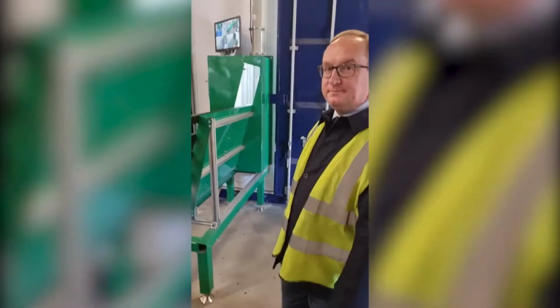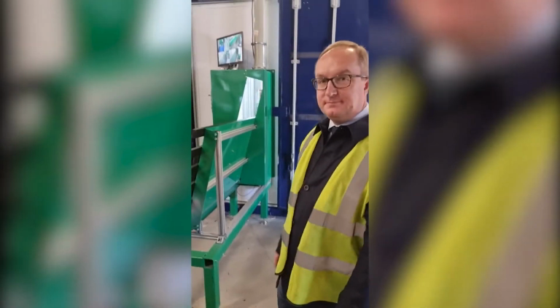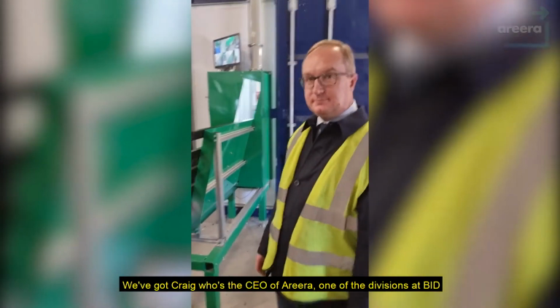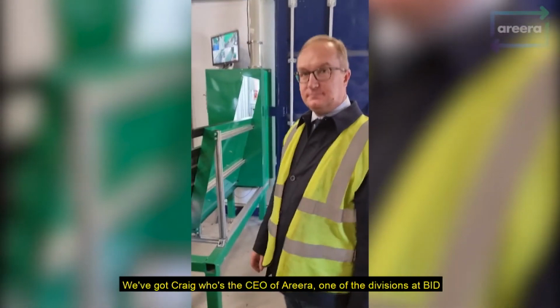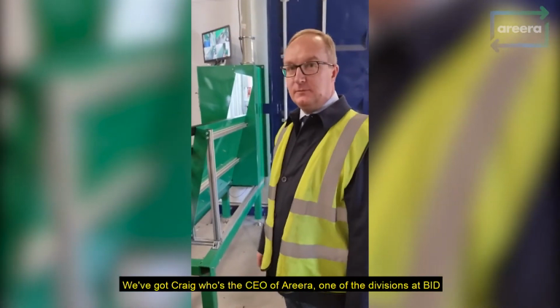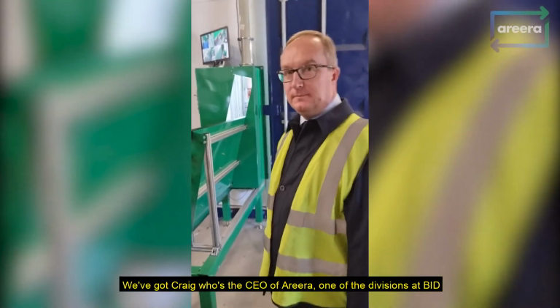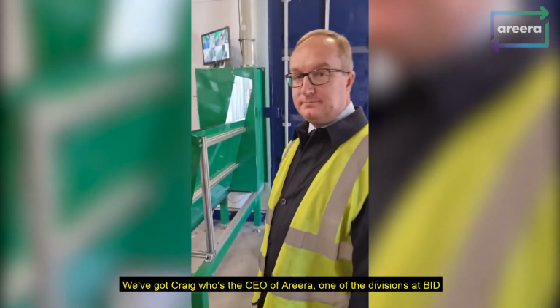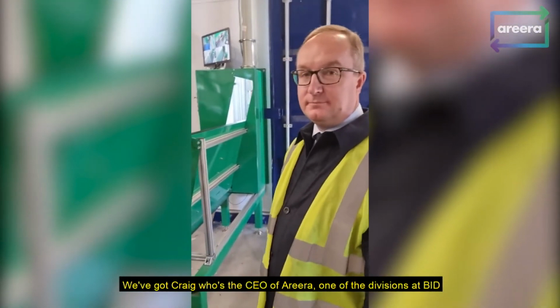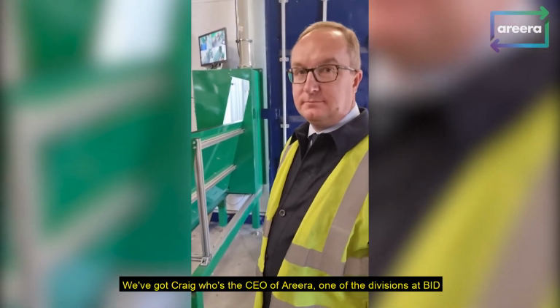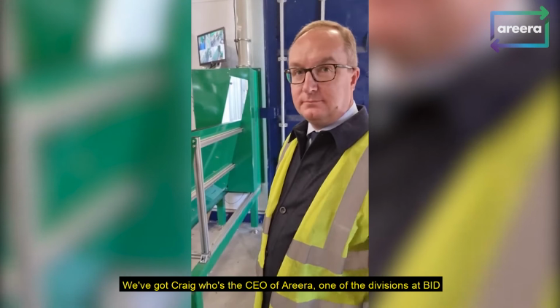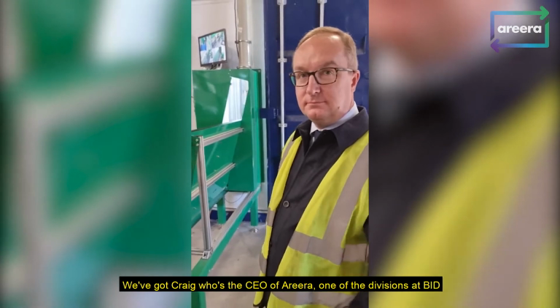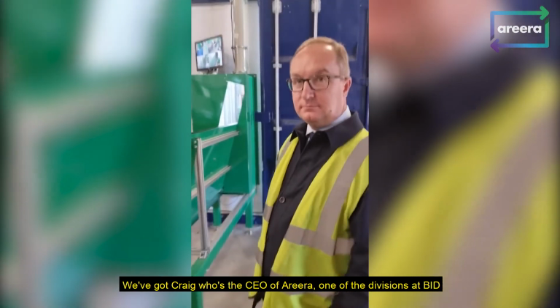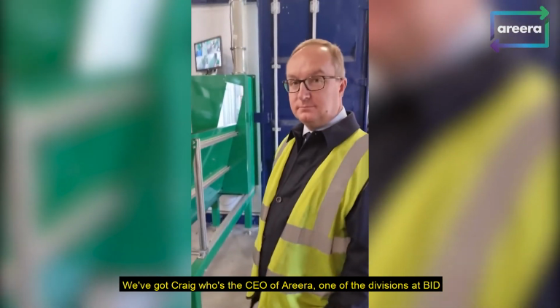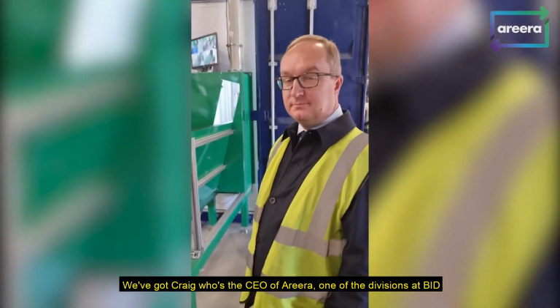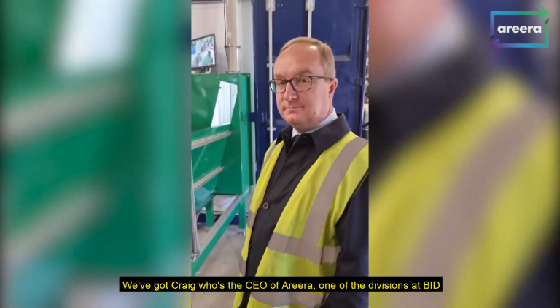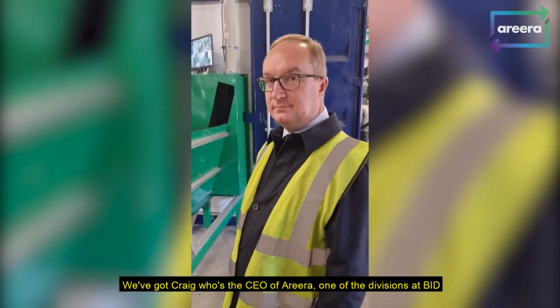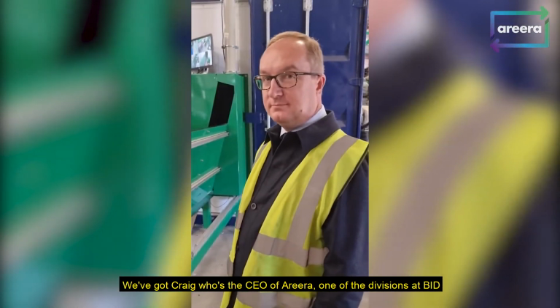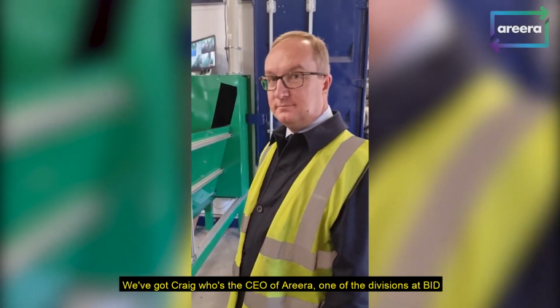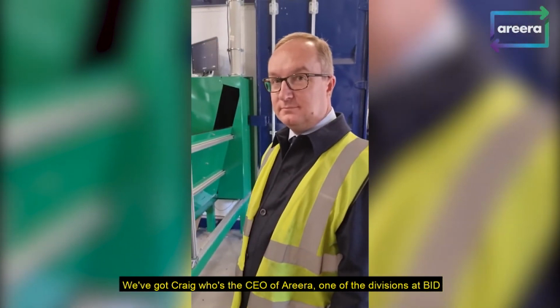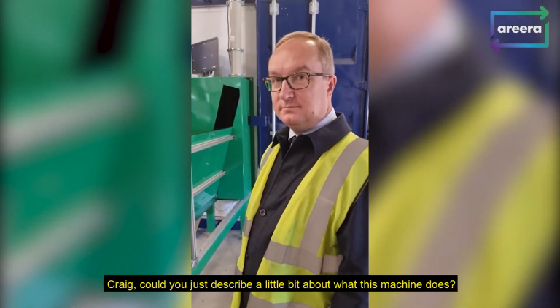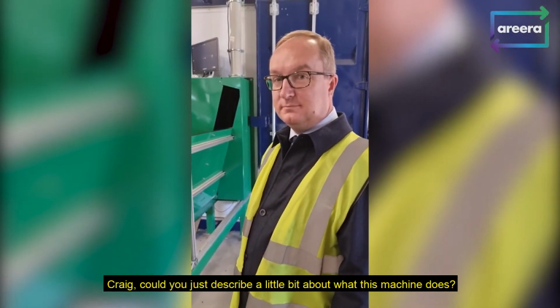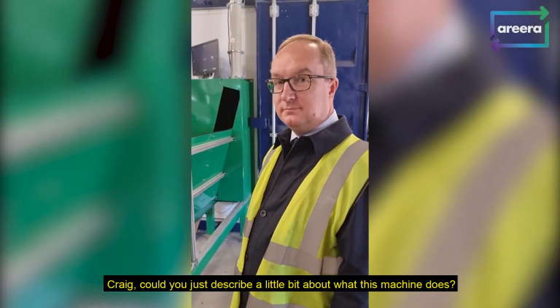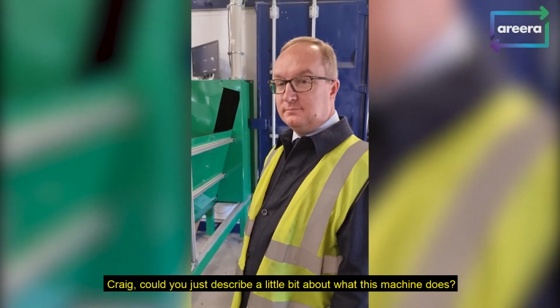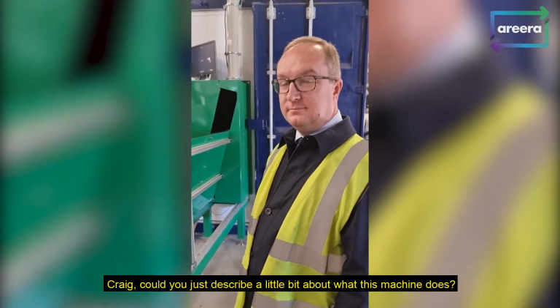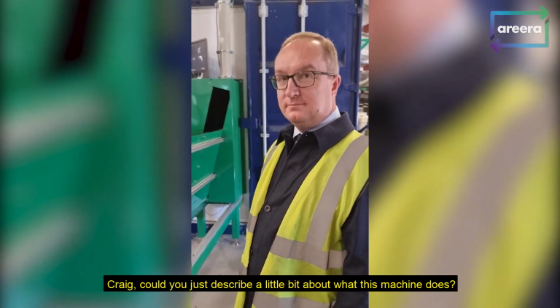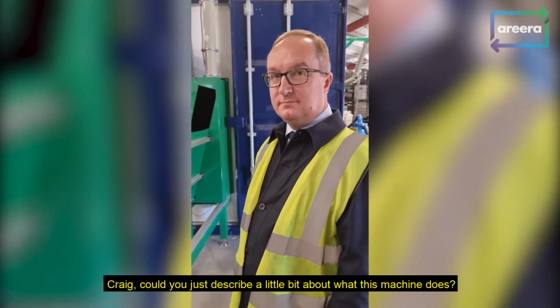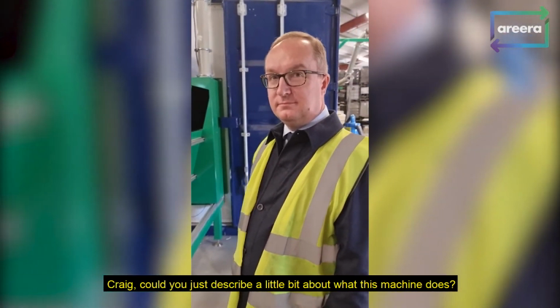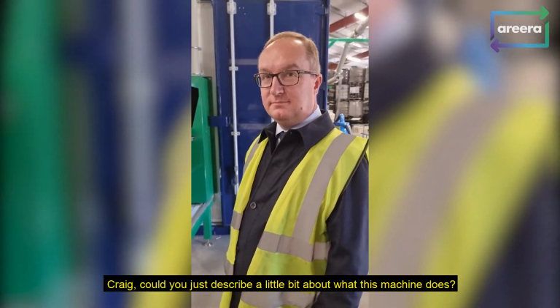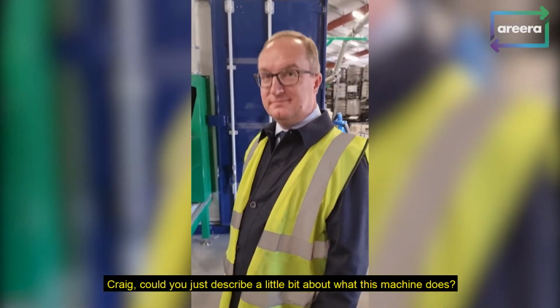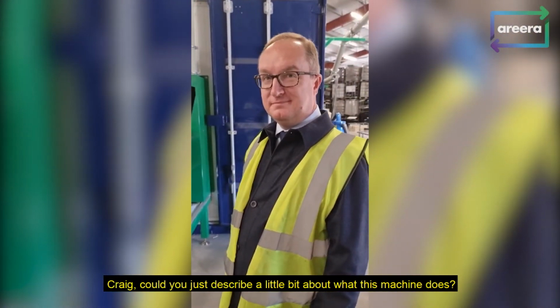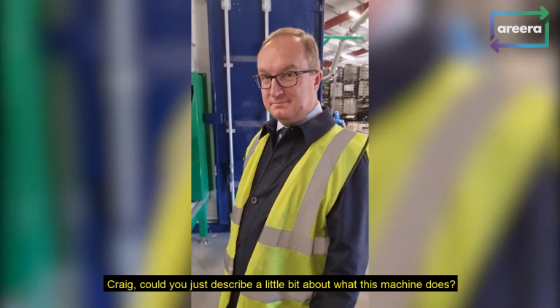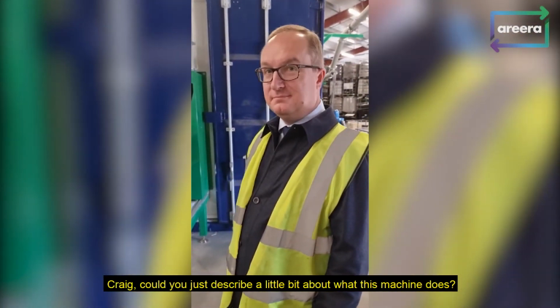We've got Craig, who's the CEO of Arira, one of the divisions of BID. Craig, can you just describe a little bit about what this machine does?